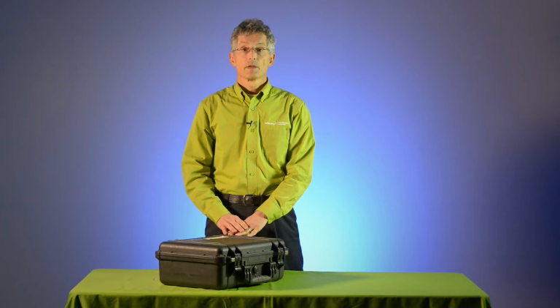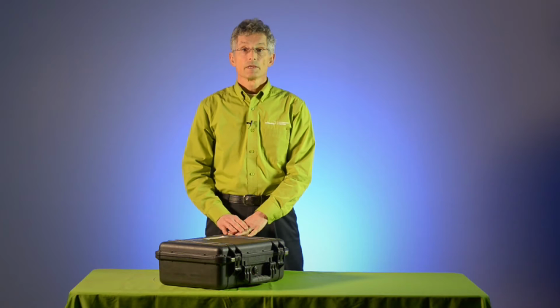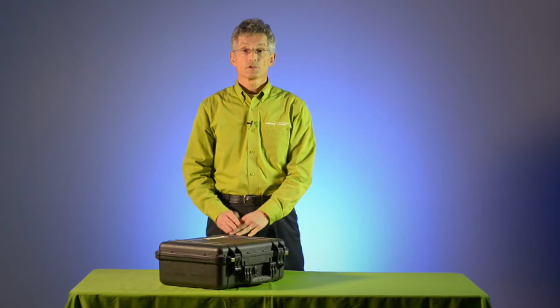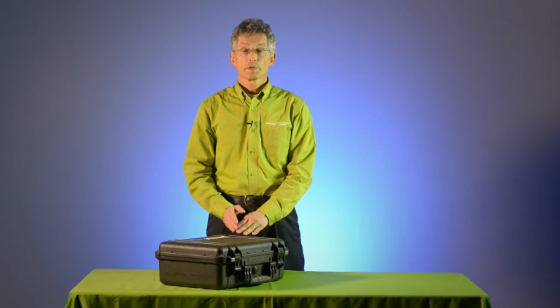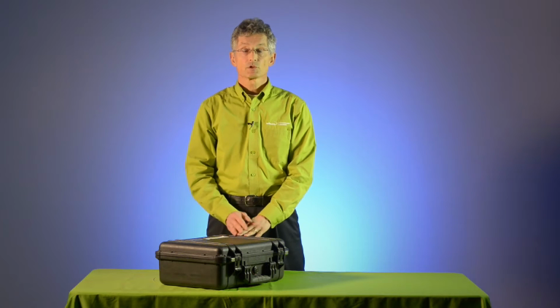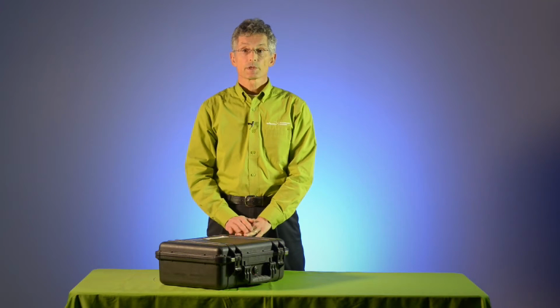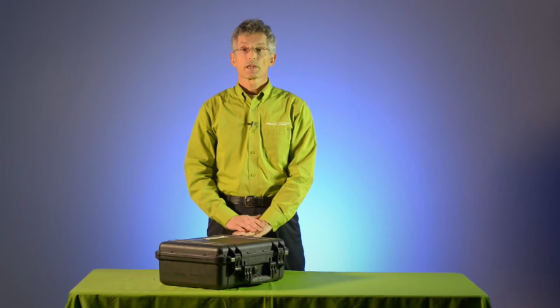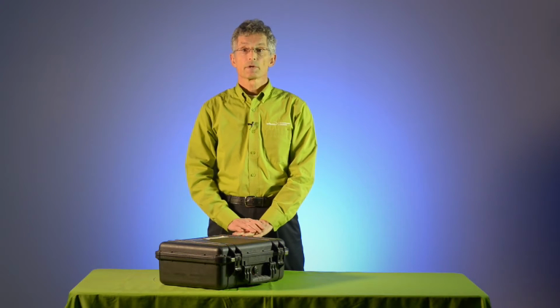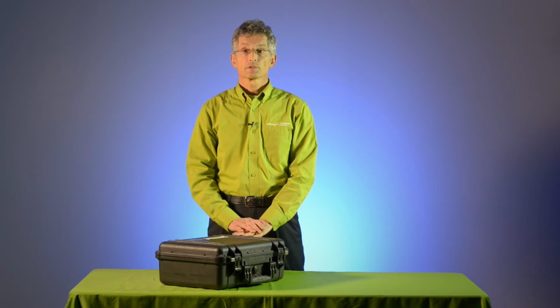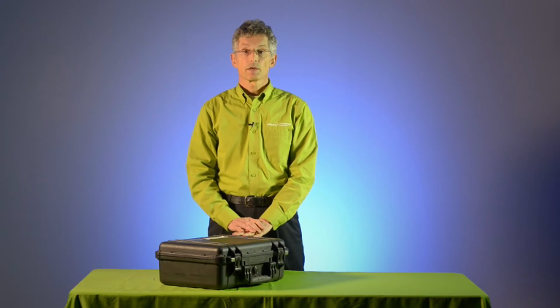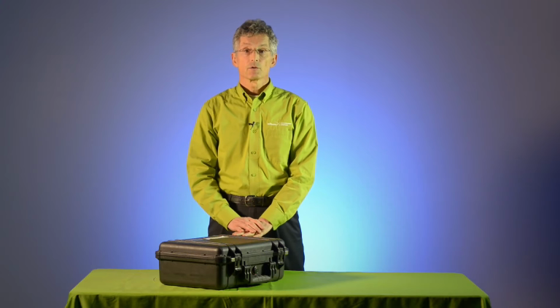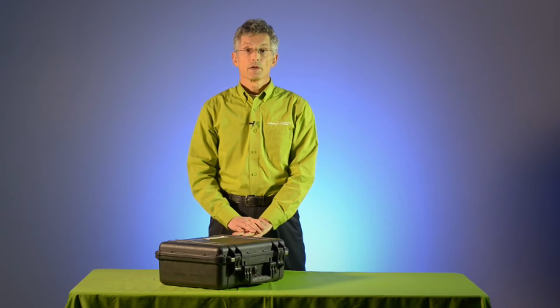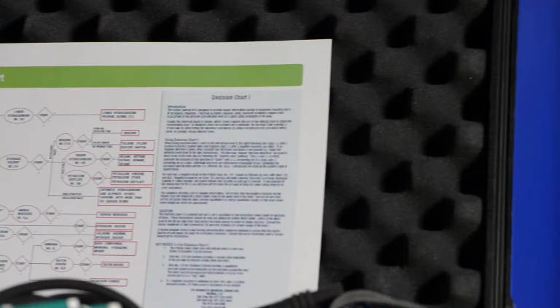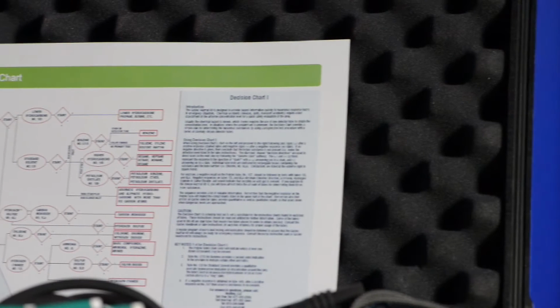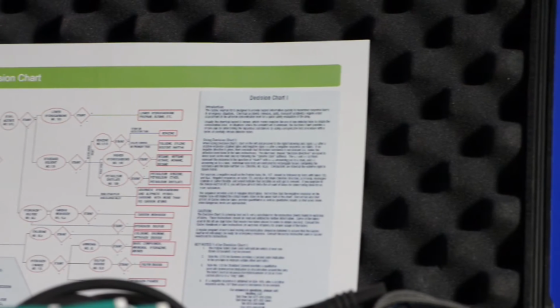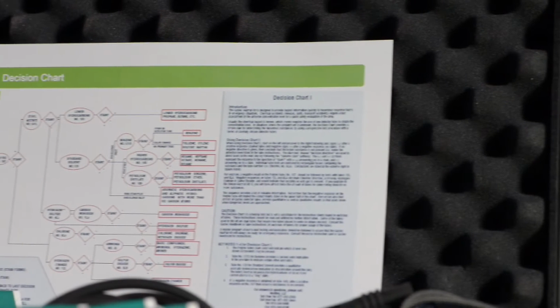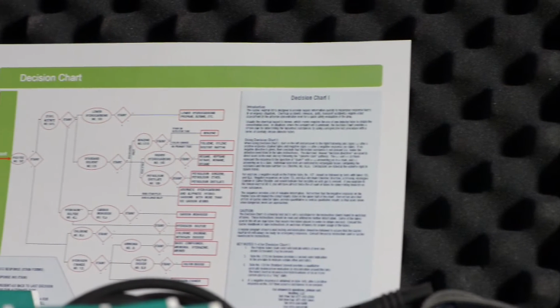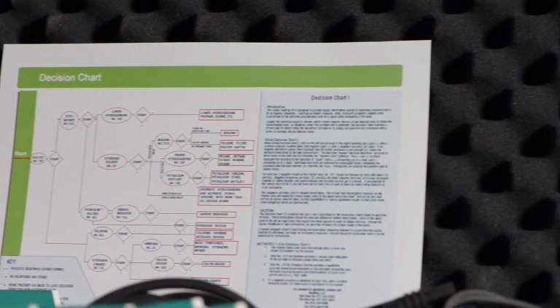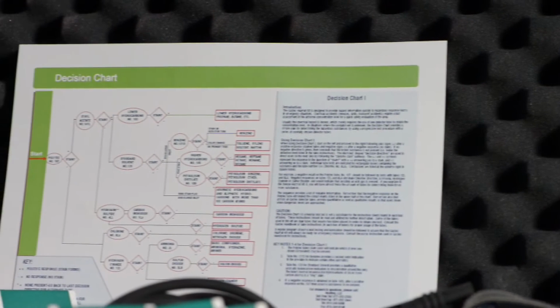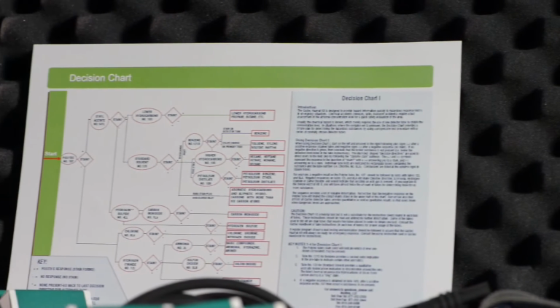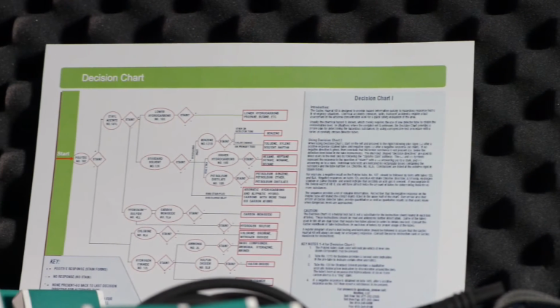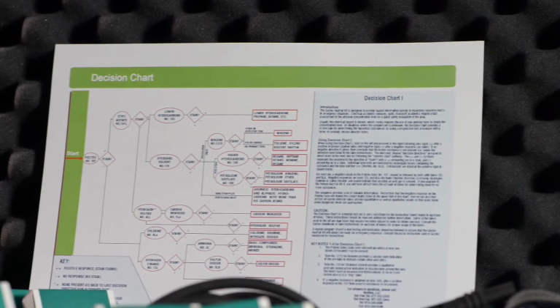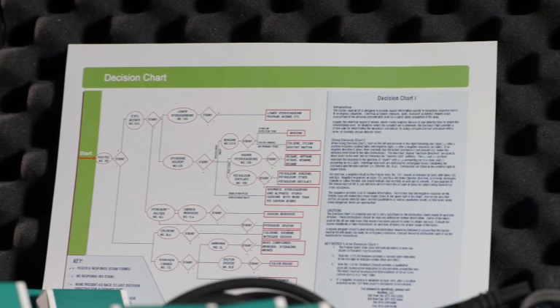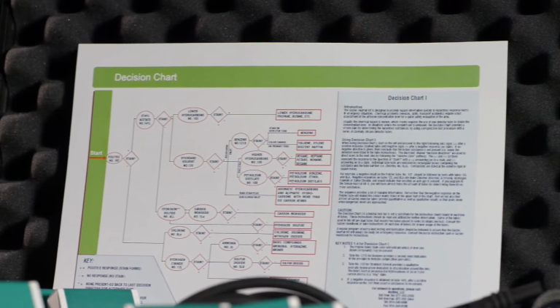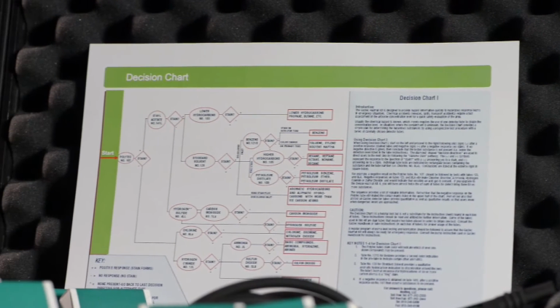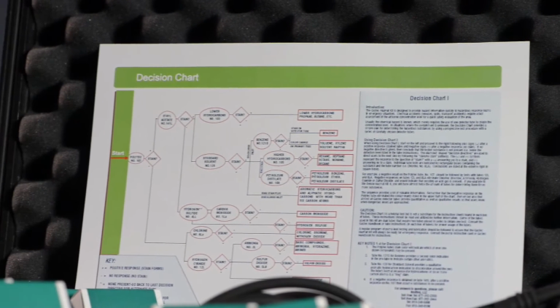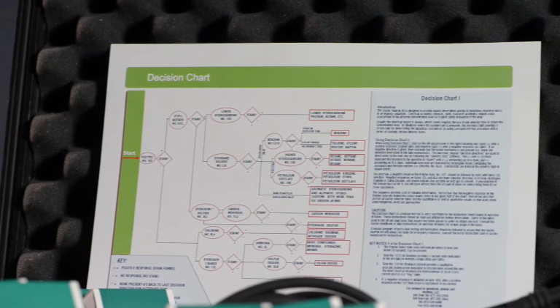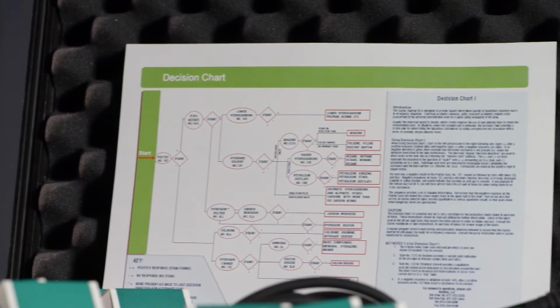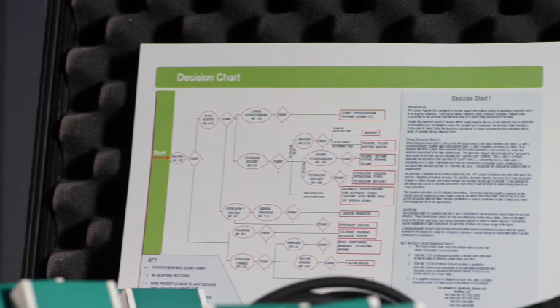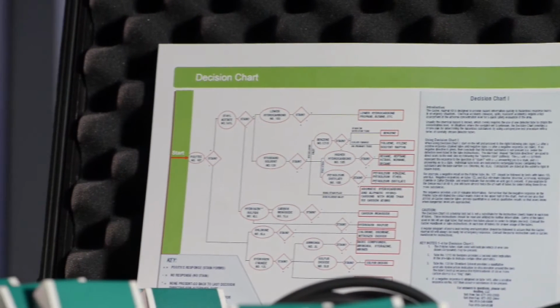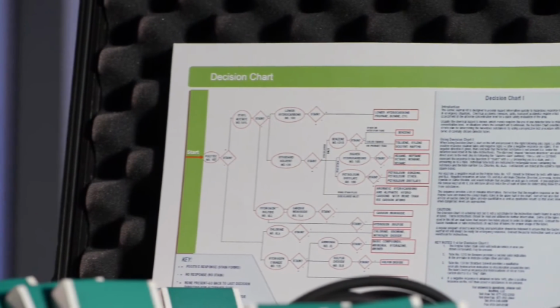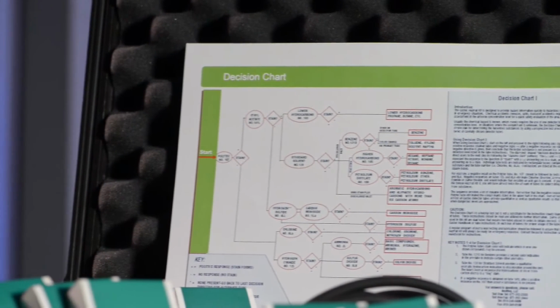In situations where the contaminant is unknown, the decision chart can be used to determine what unknown chemicals are present.